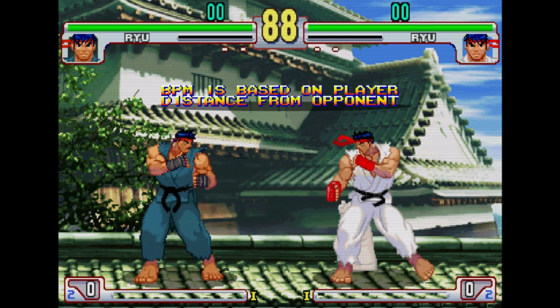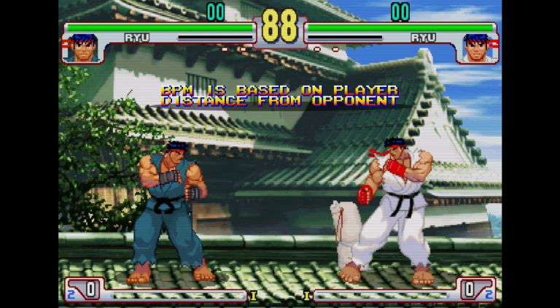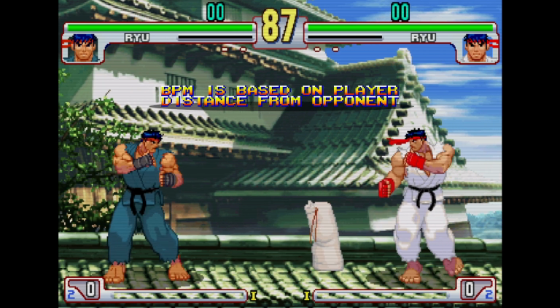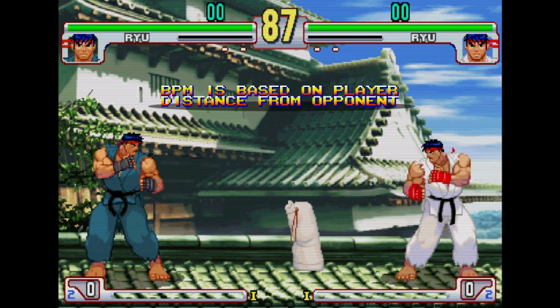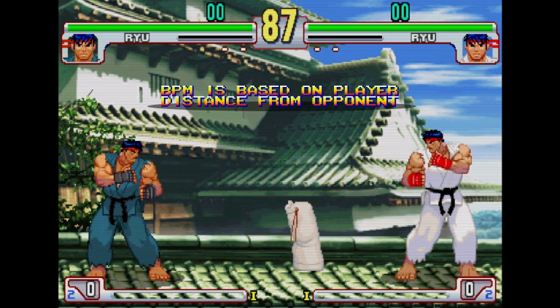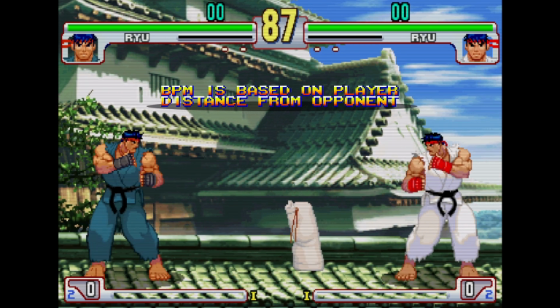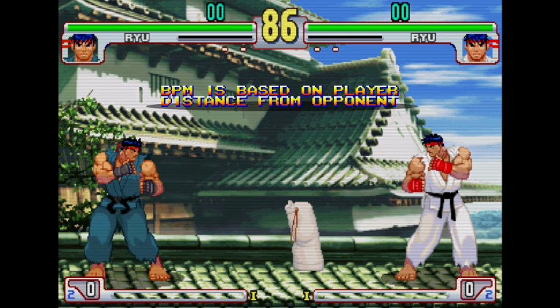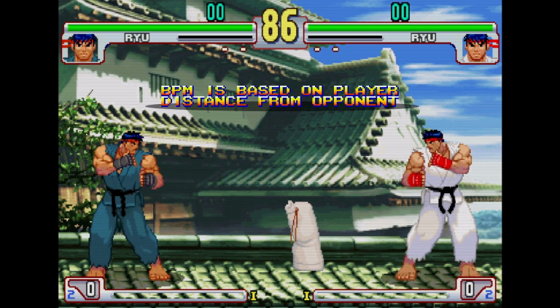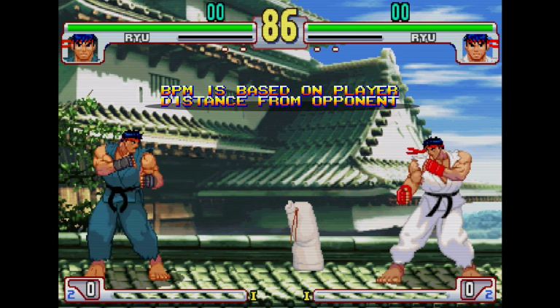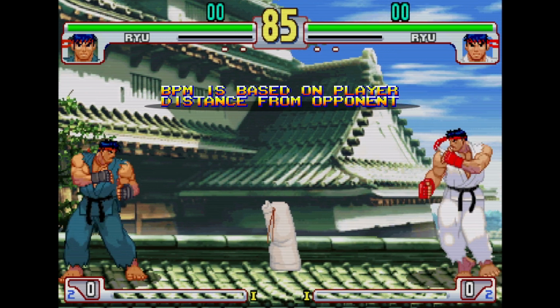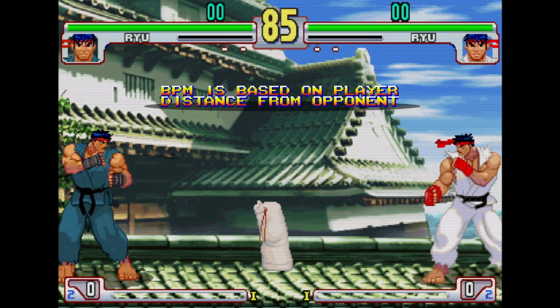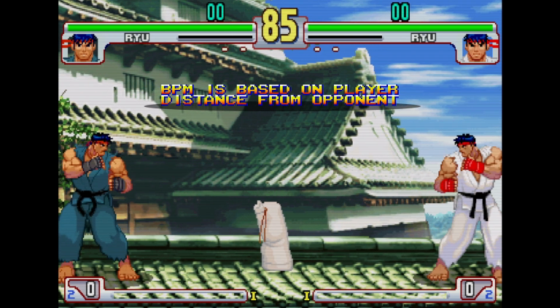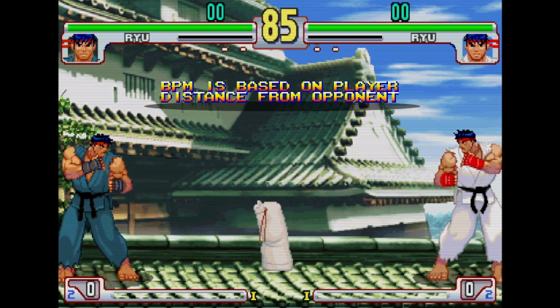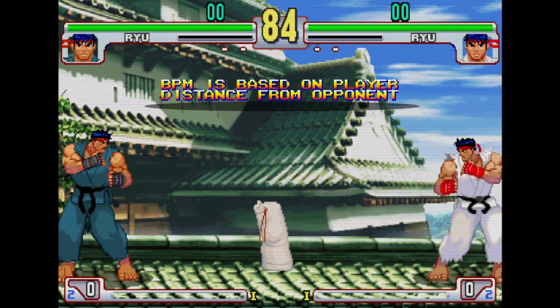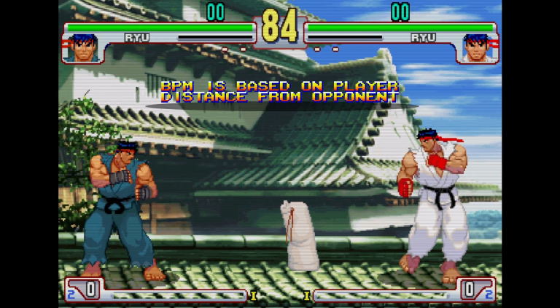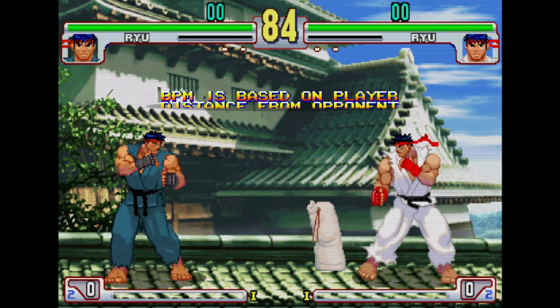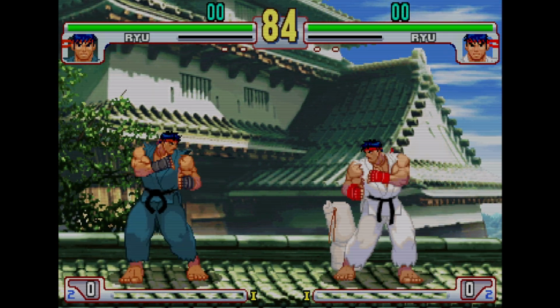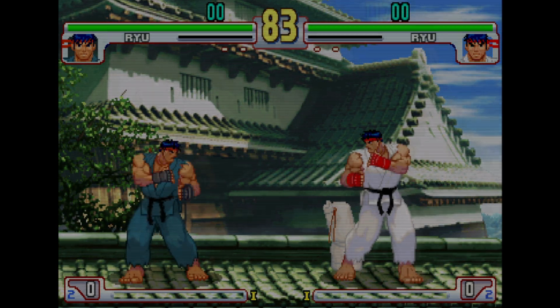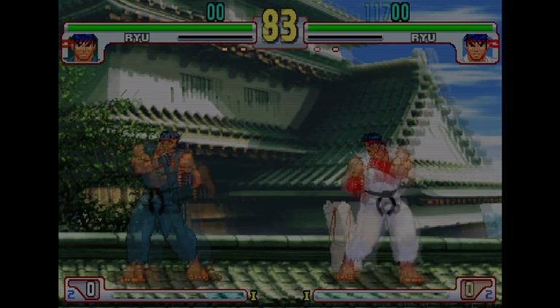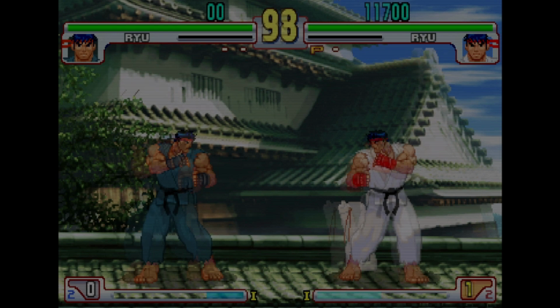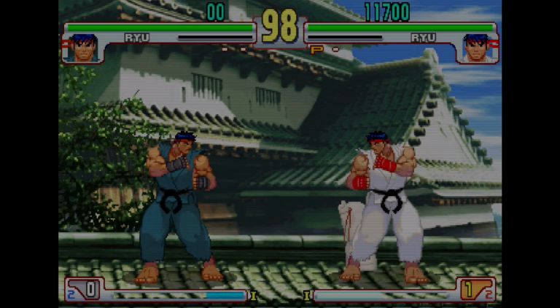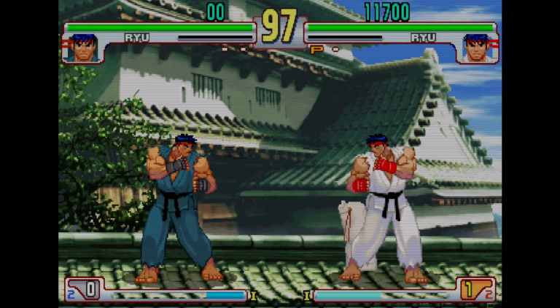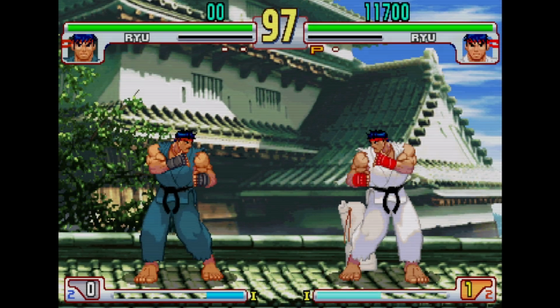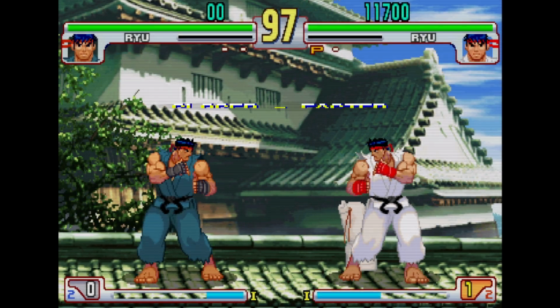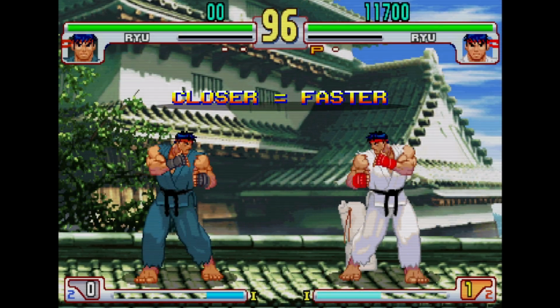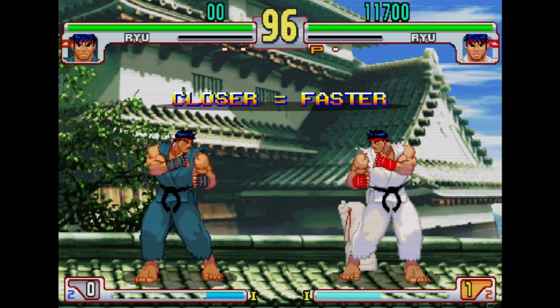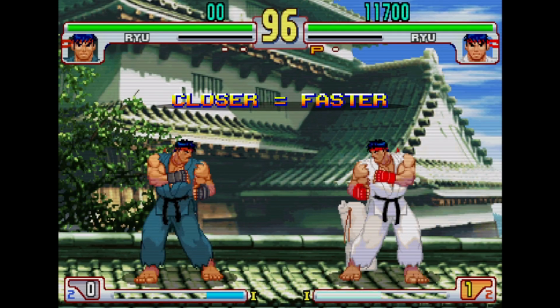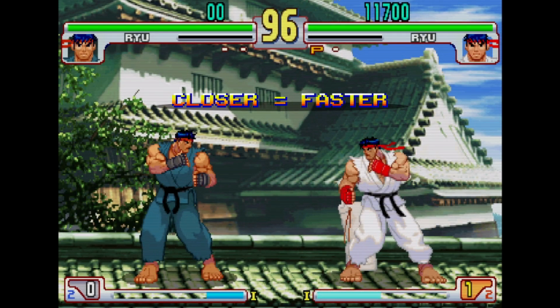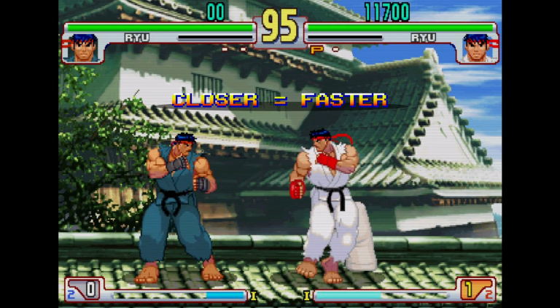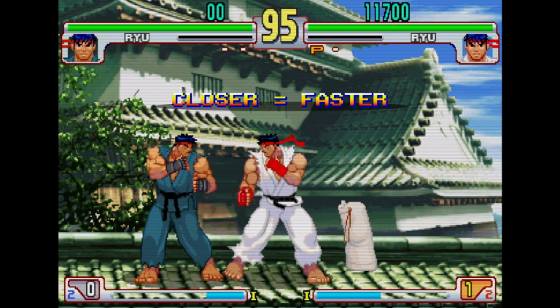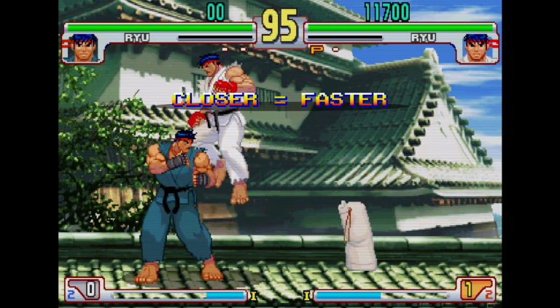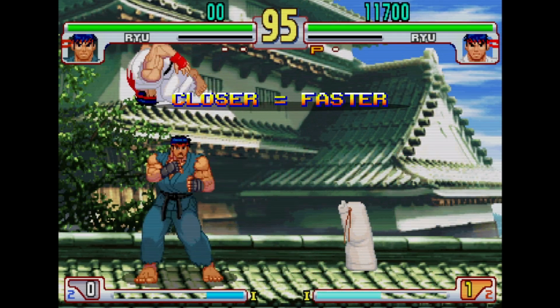Once you are alerted into the match, the metronome's BPM is based on the player's distance from their opponents. The closer they are to each other, the faster the beat plays.